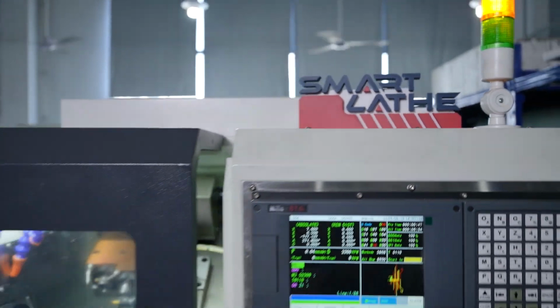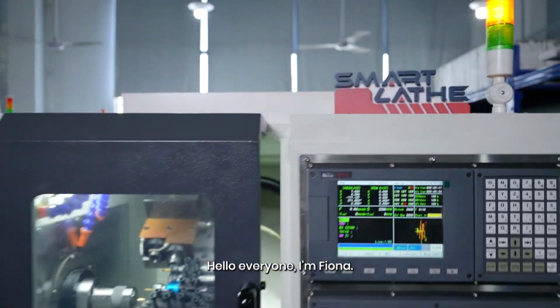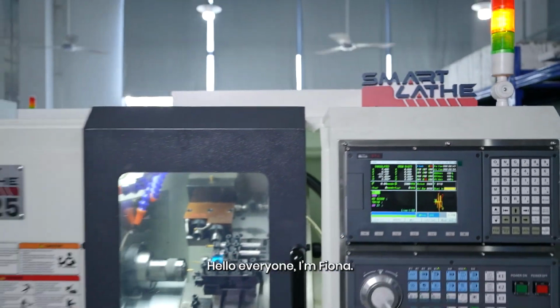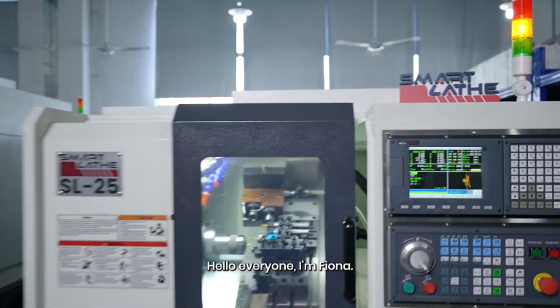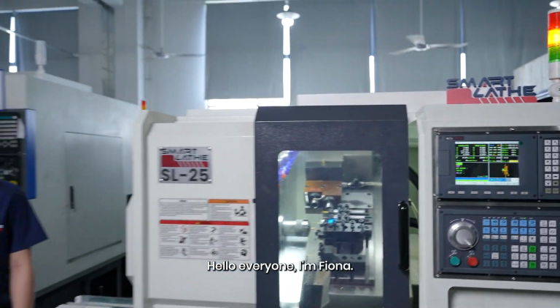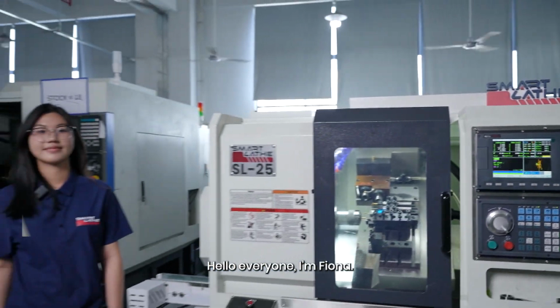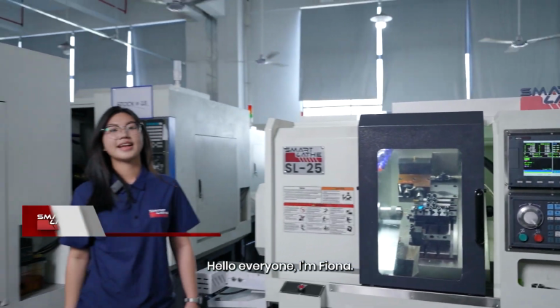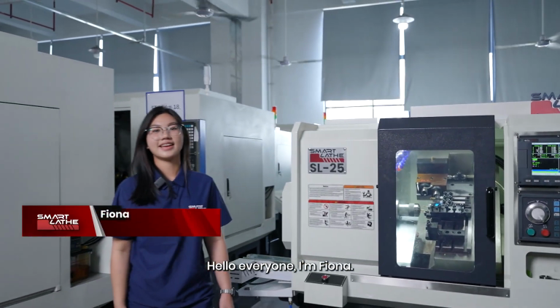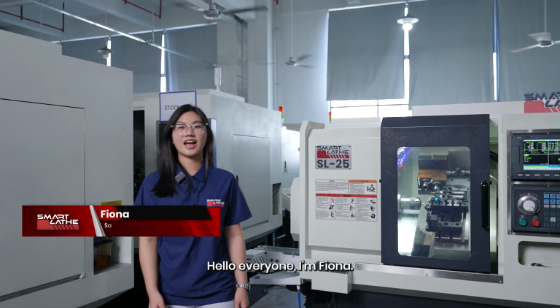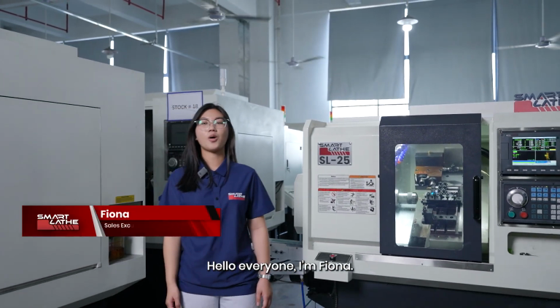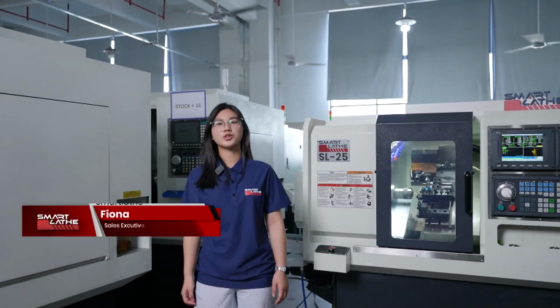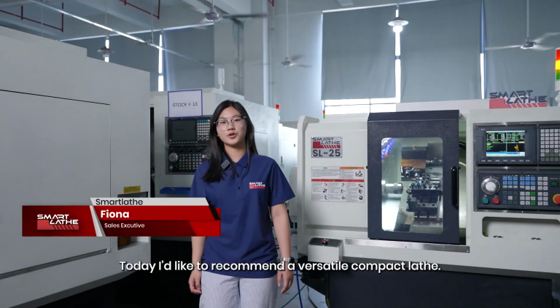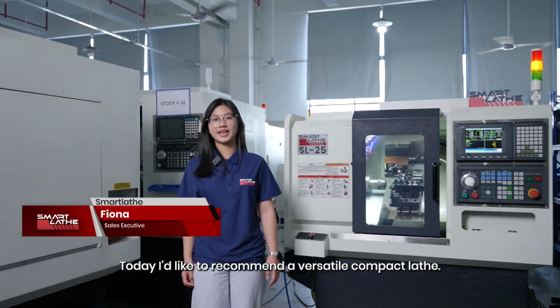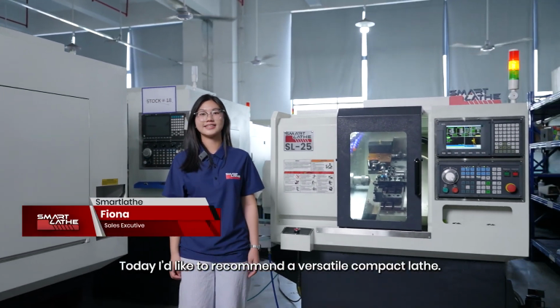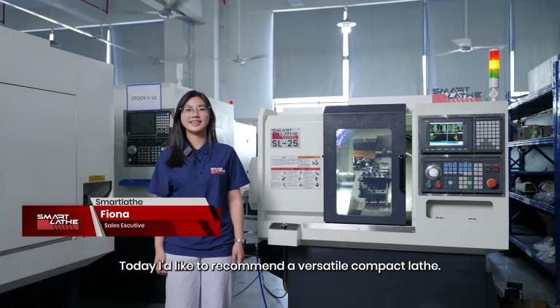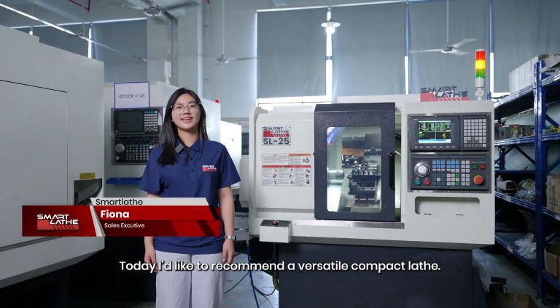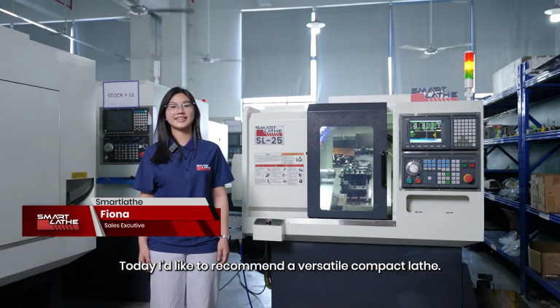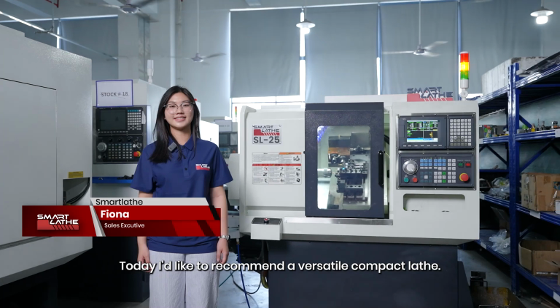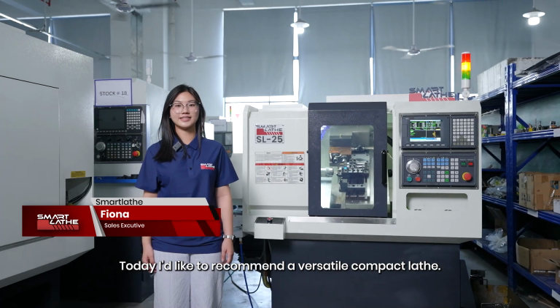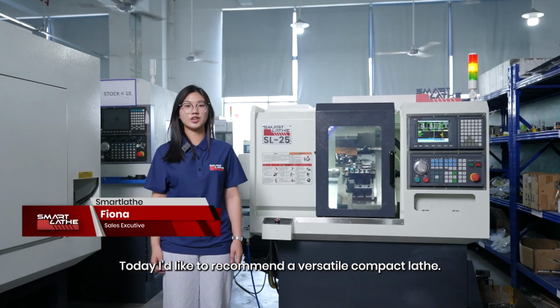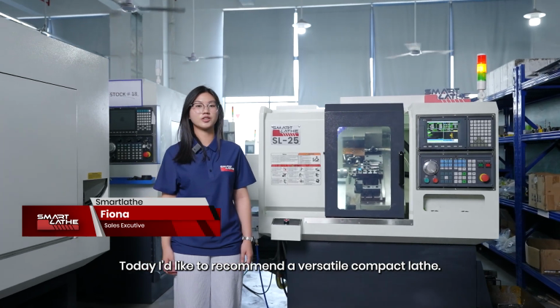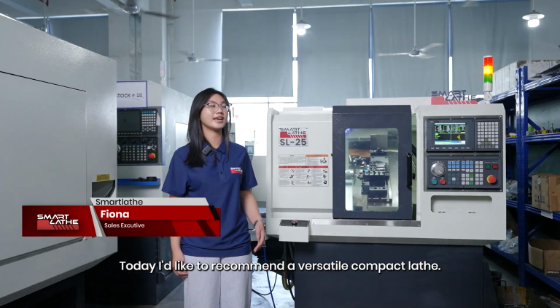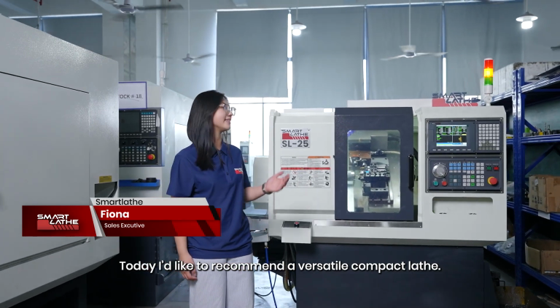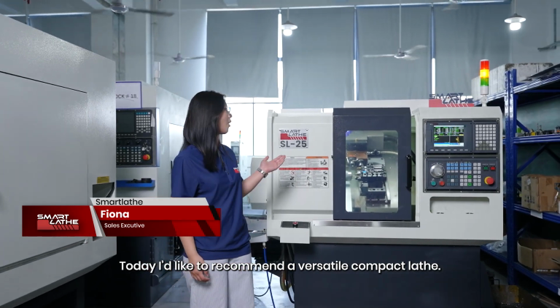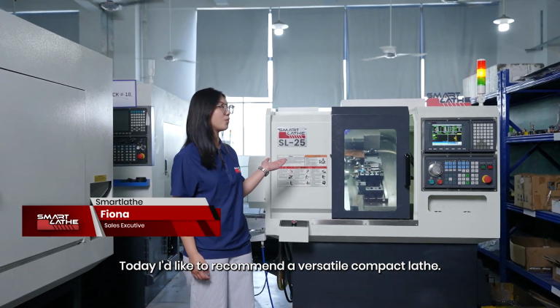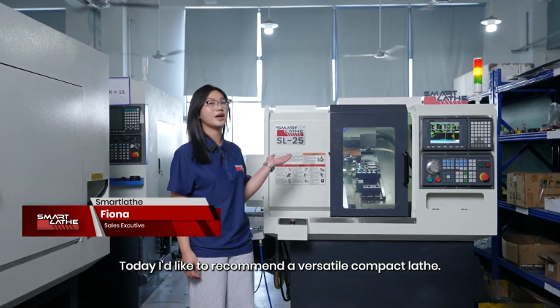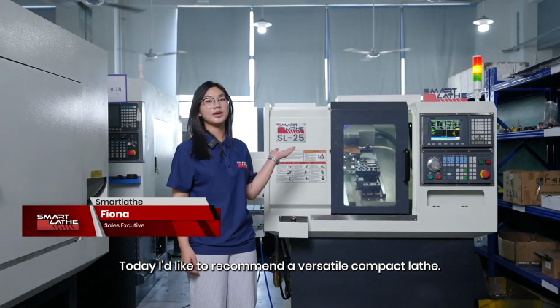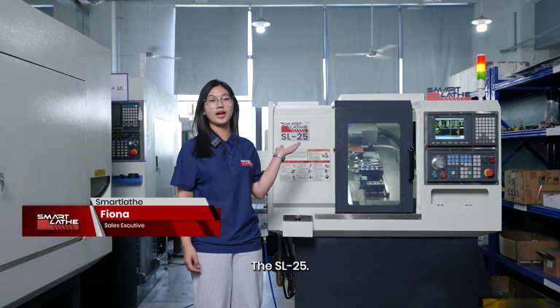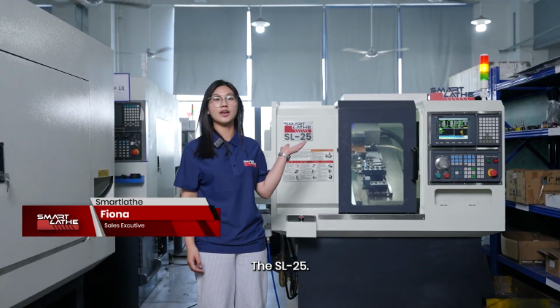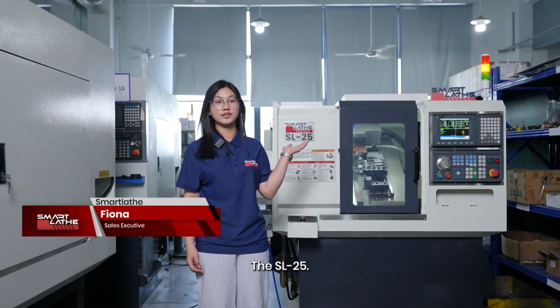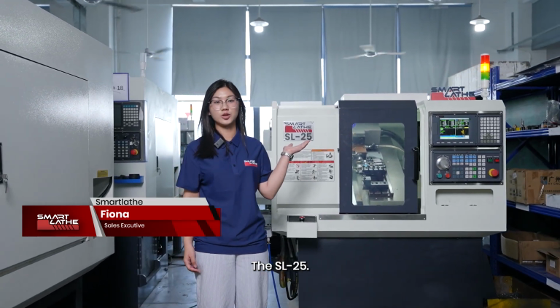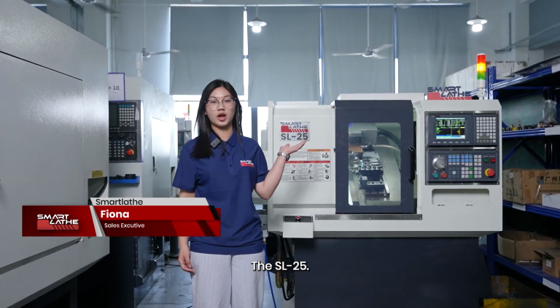Hello everyone, I'm Fiona. Today I'd like to recommend a versatile compact lathe, the SL25.